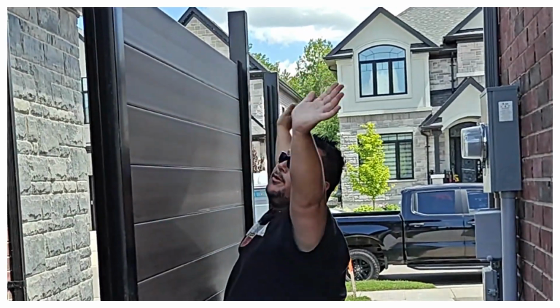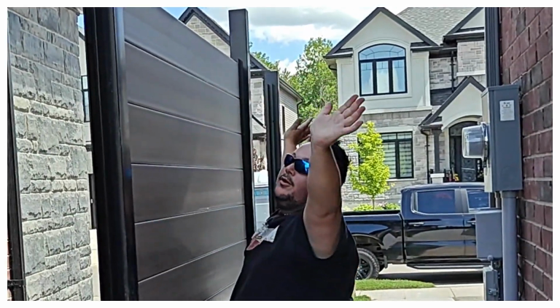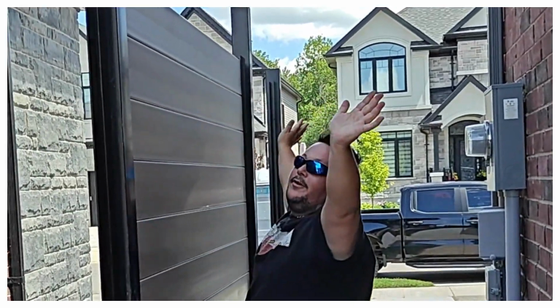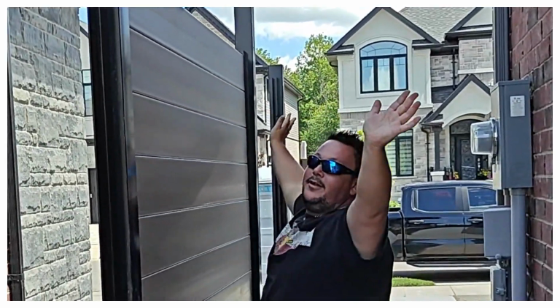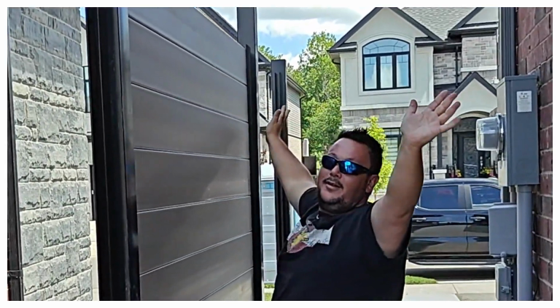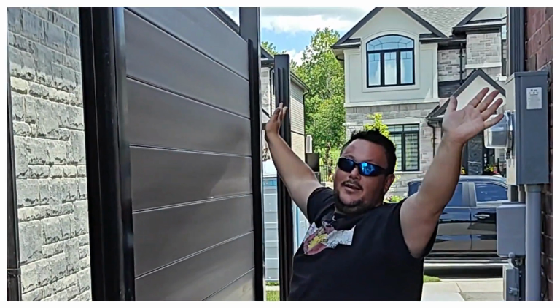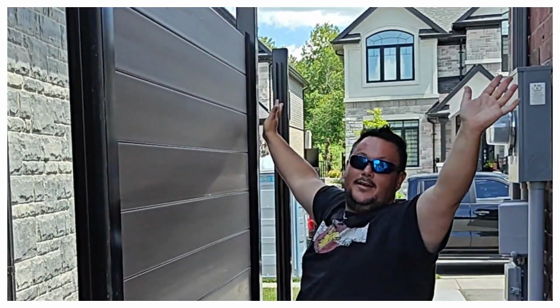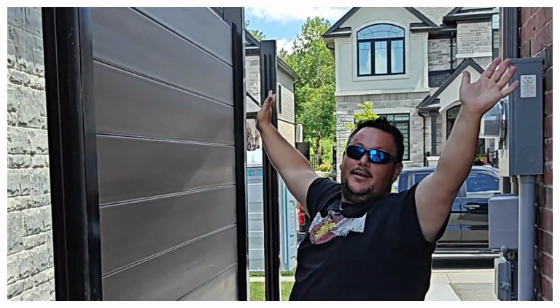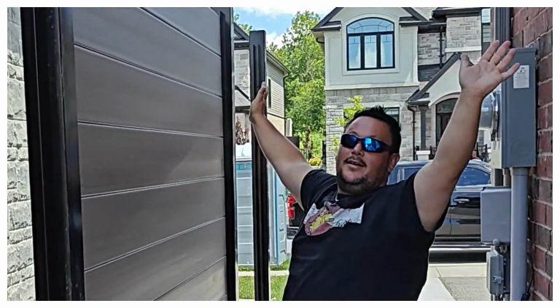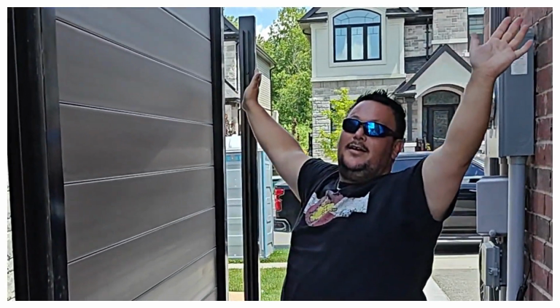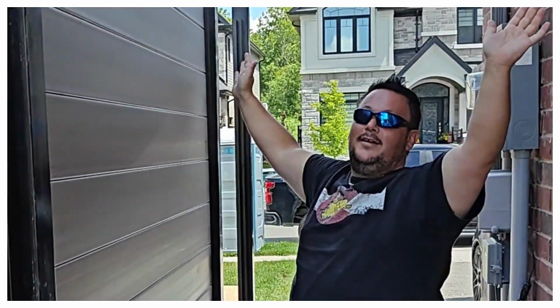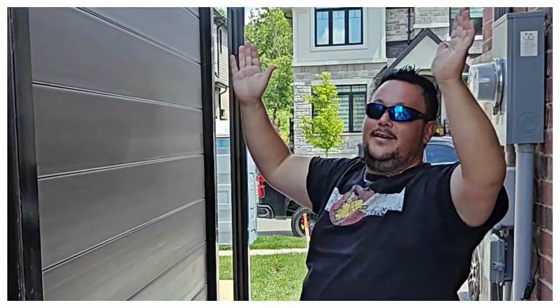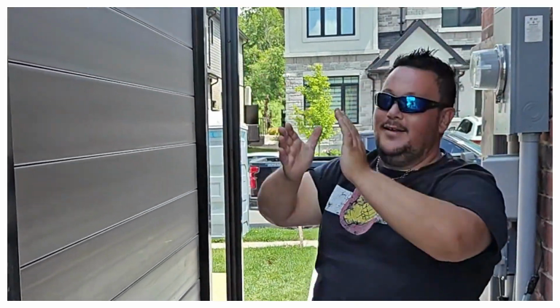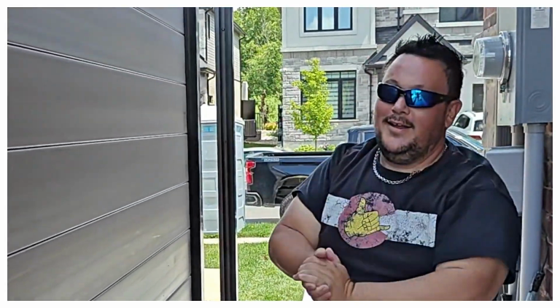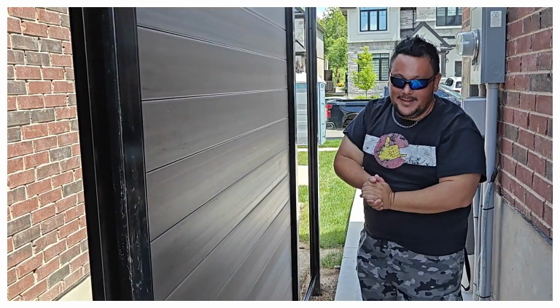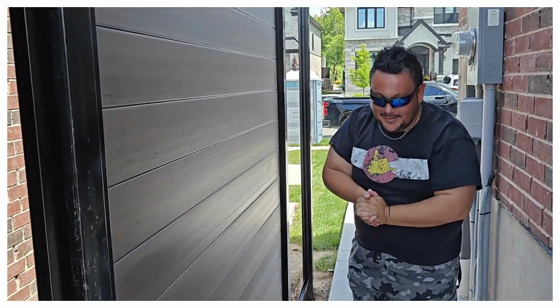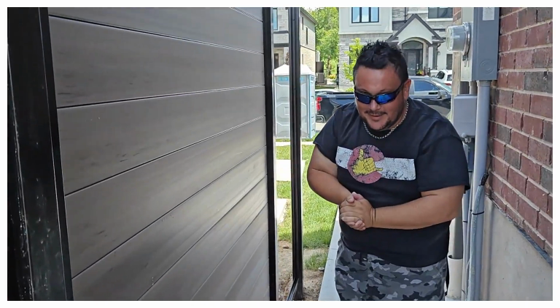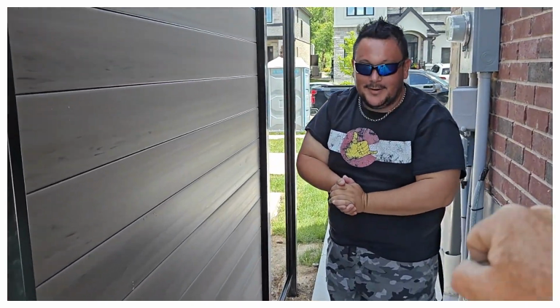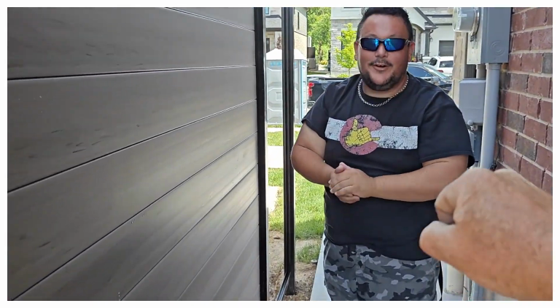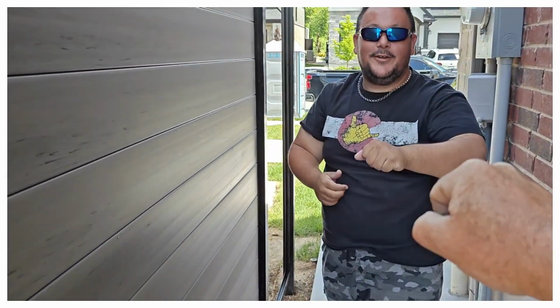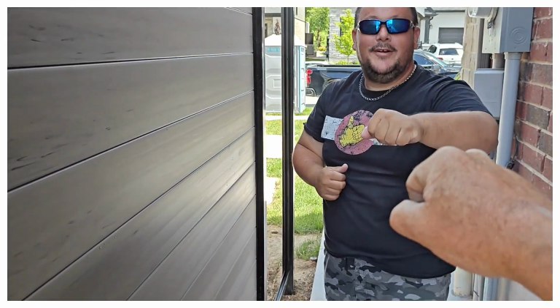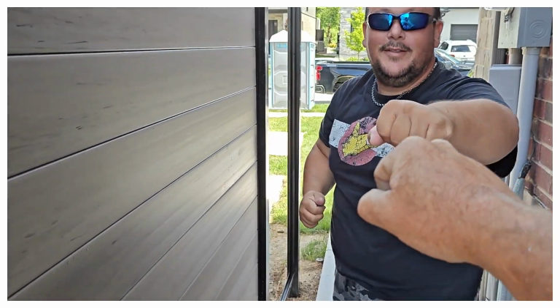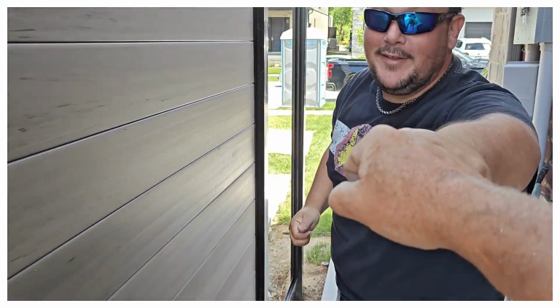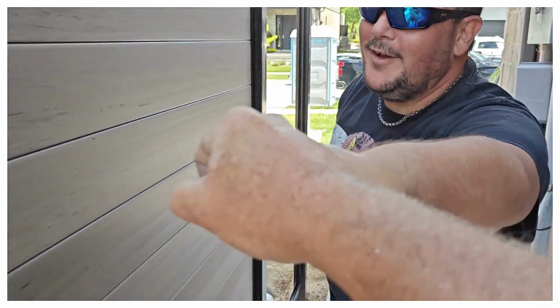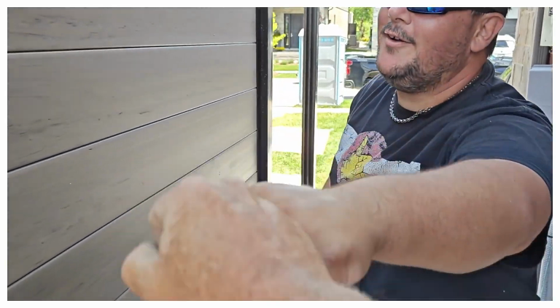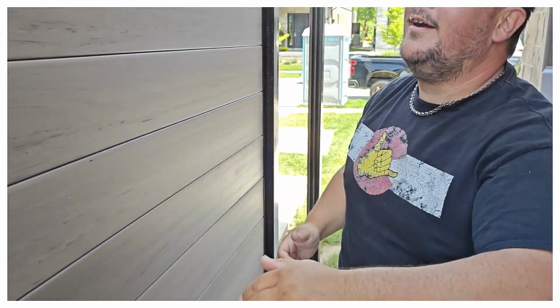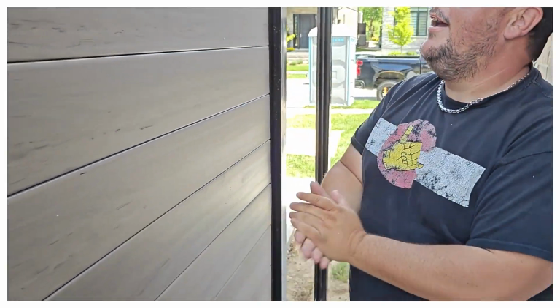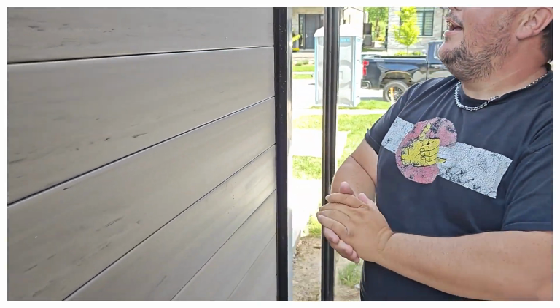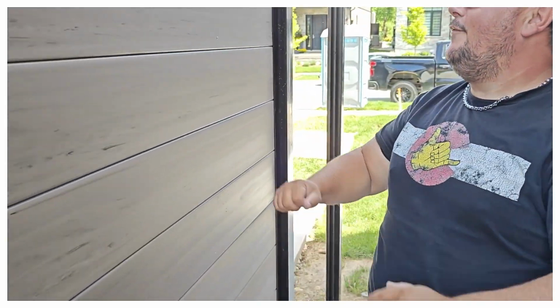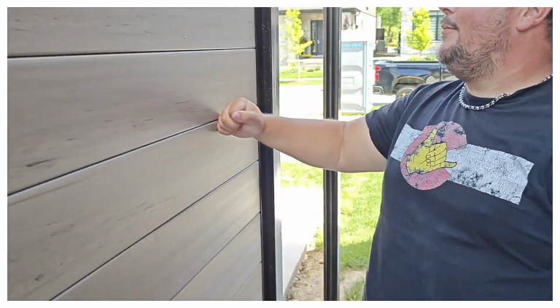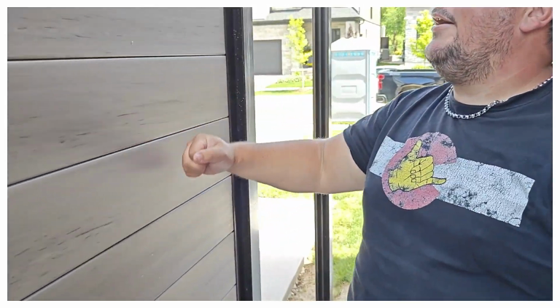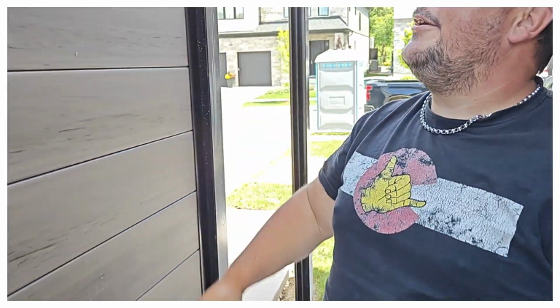Congratulations, Ed — that's an honor, brother, that's an honor. I feel empowered.